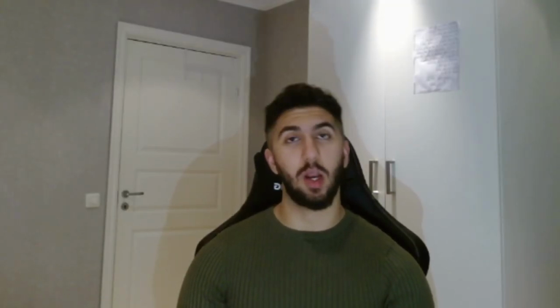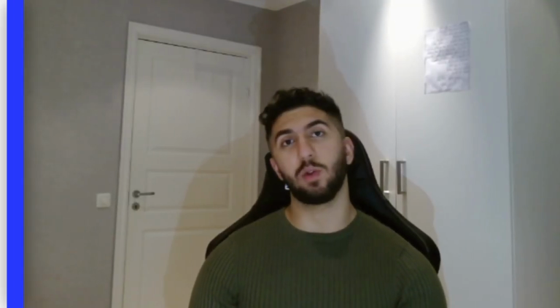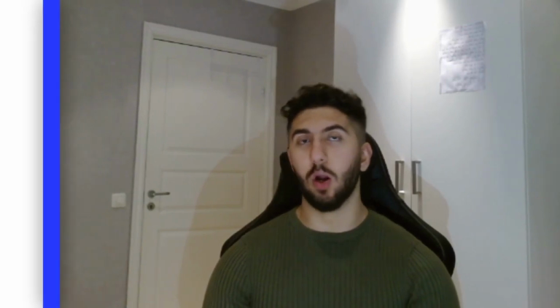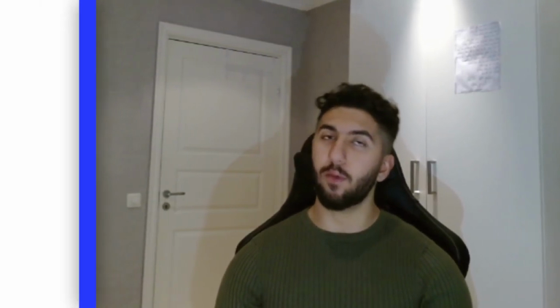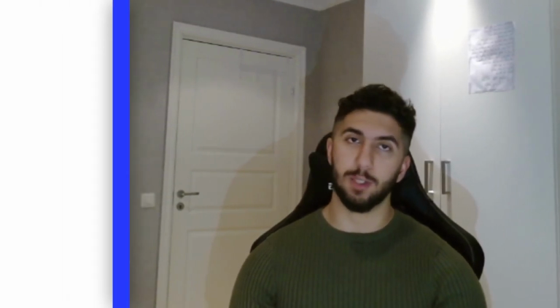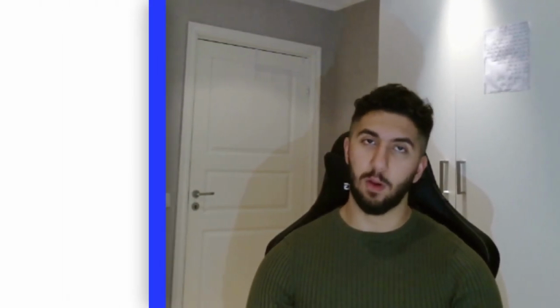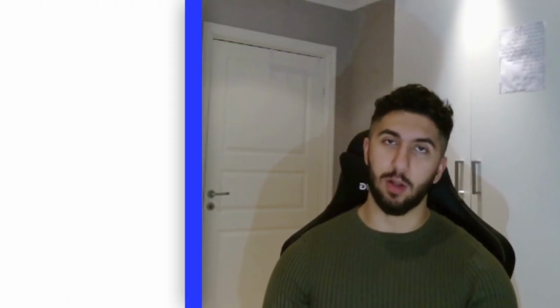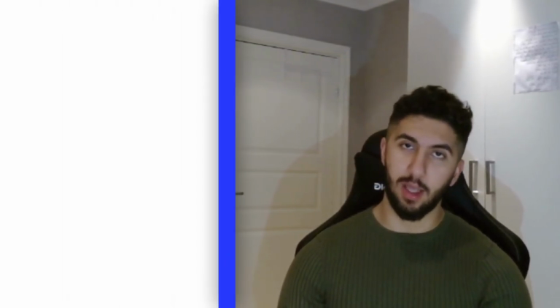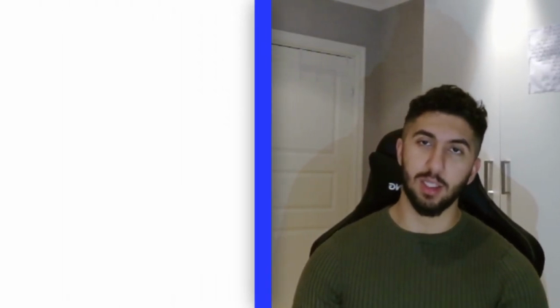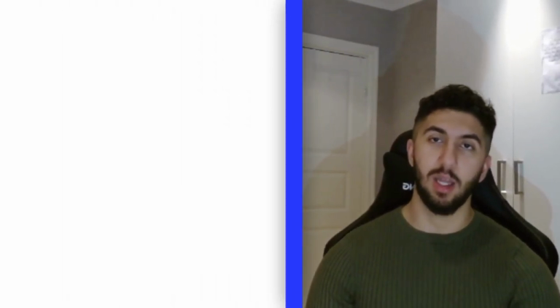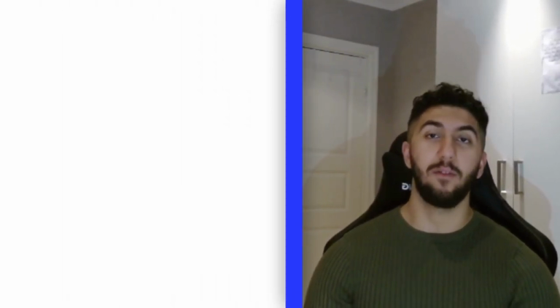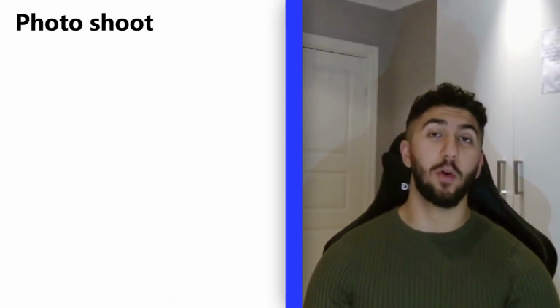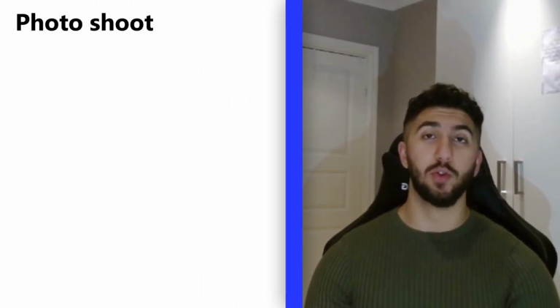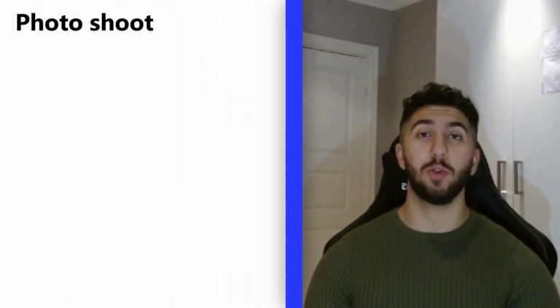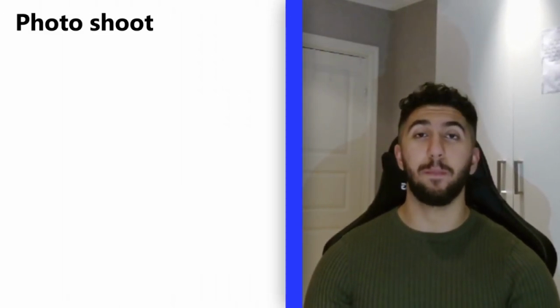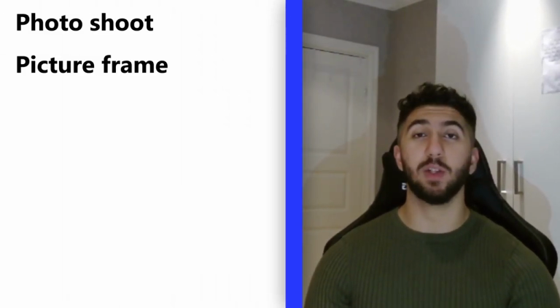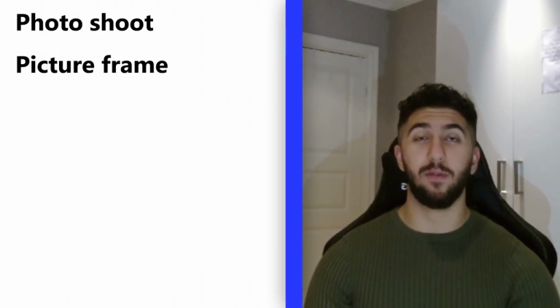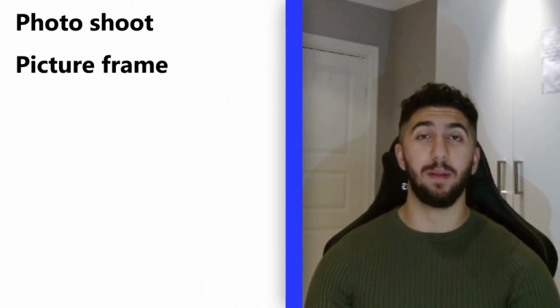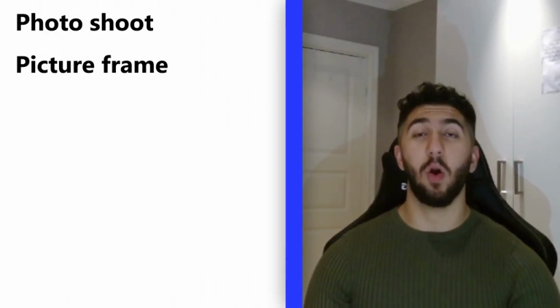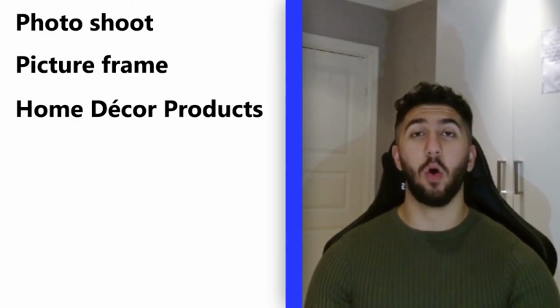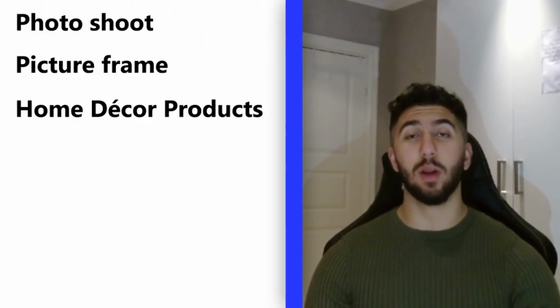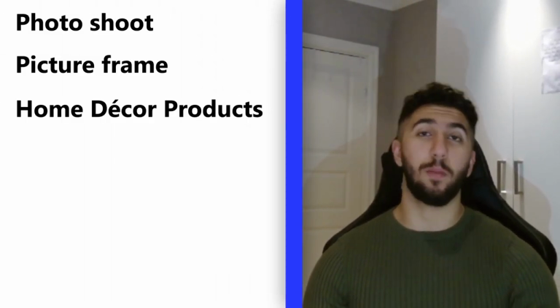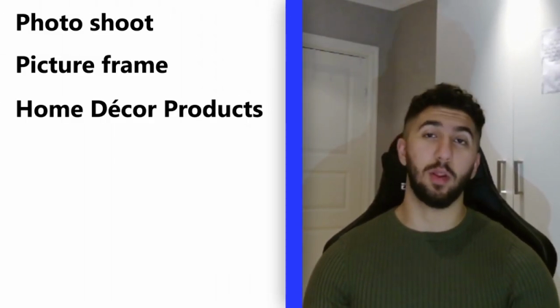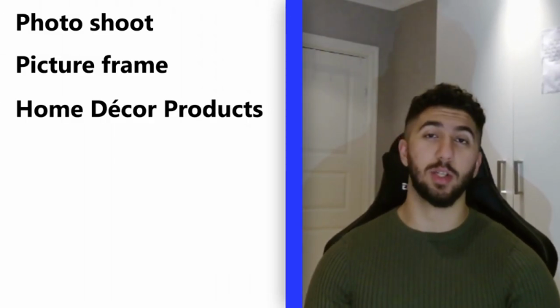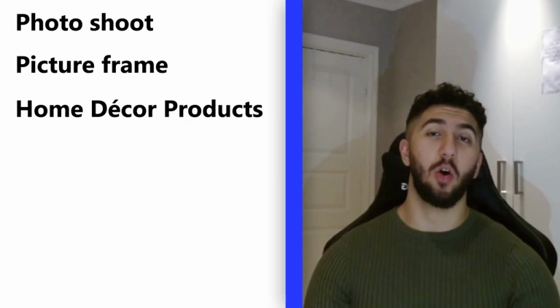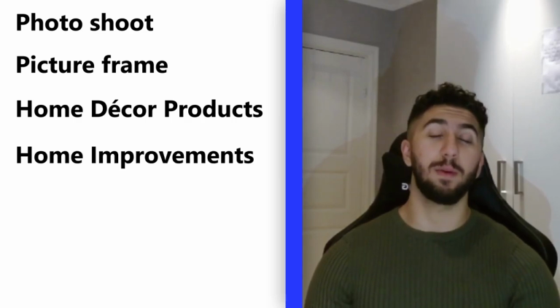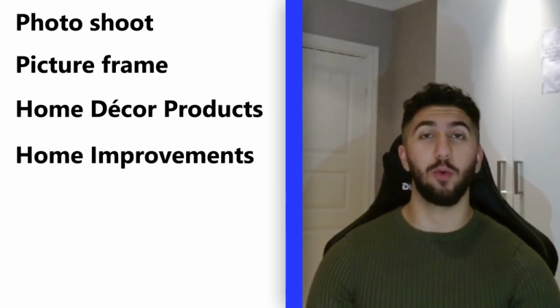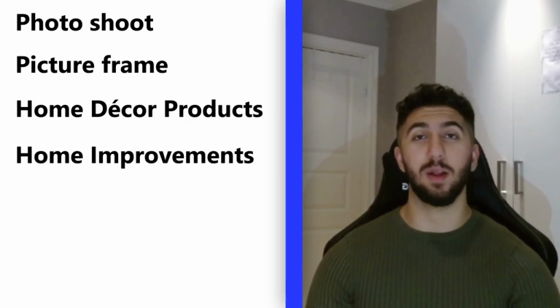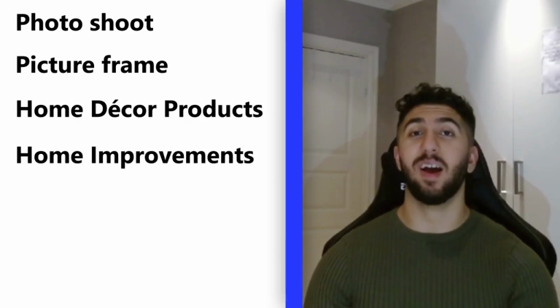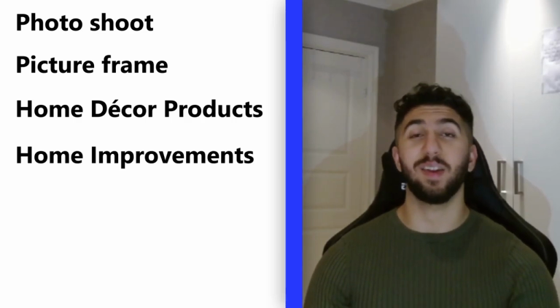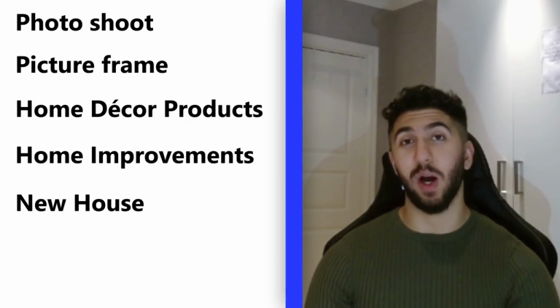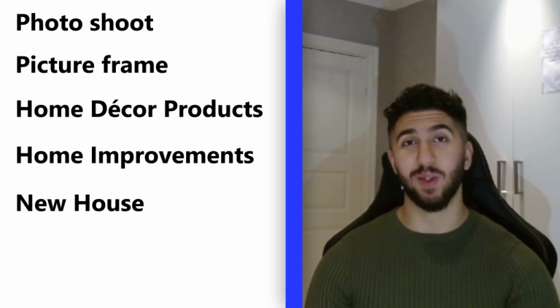The top five interests I'd target for this product are: photo shoot, picture frame, home decor products, home improvement, and new house.